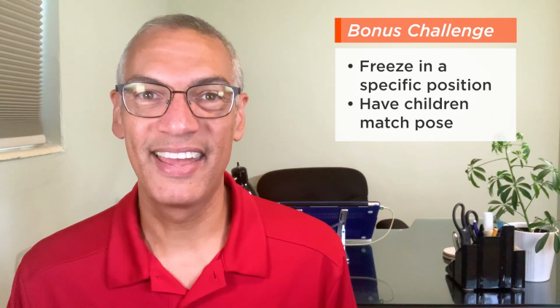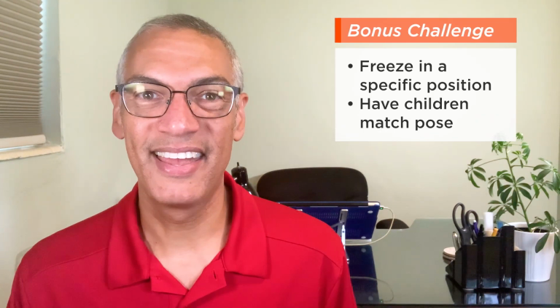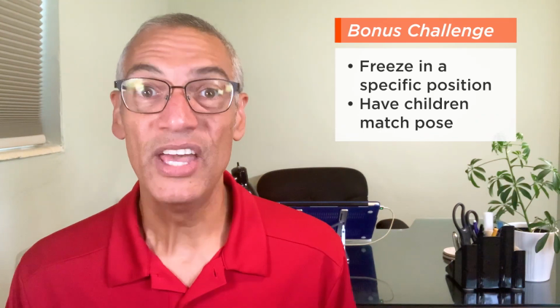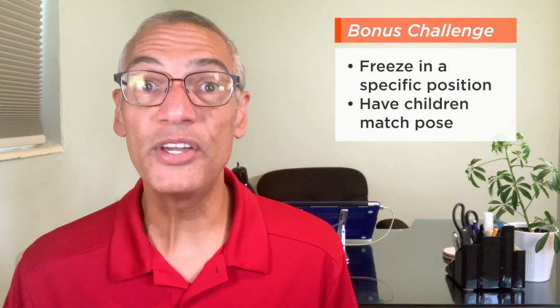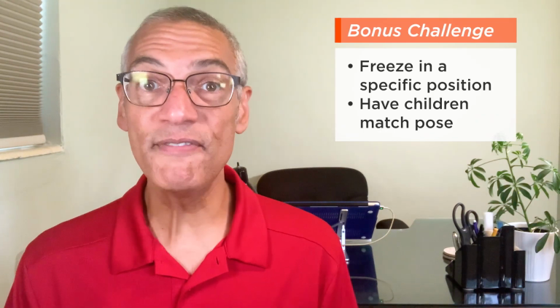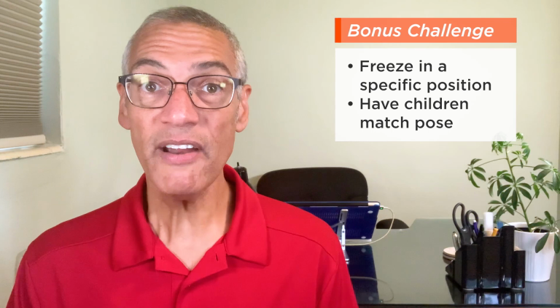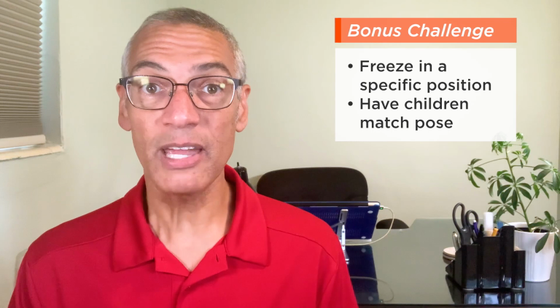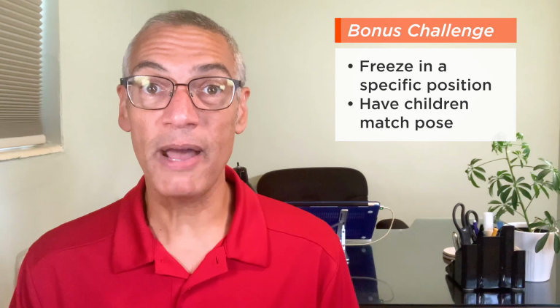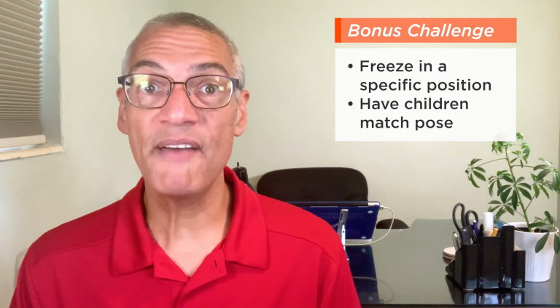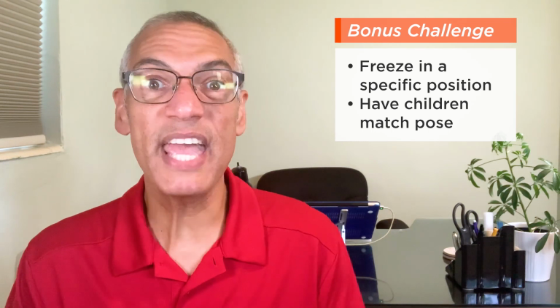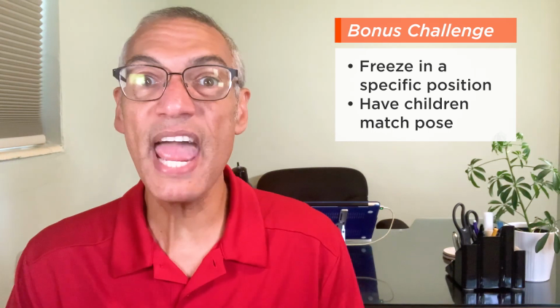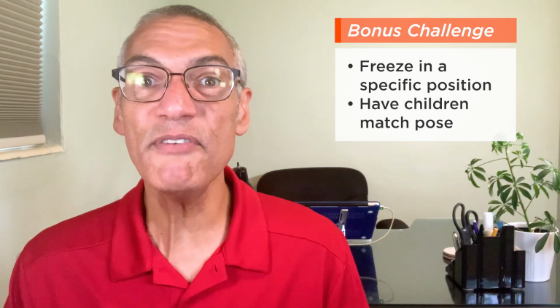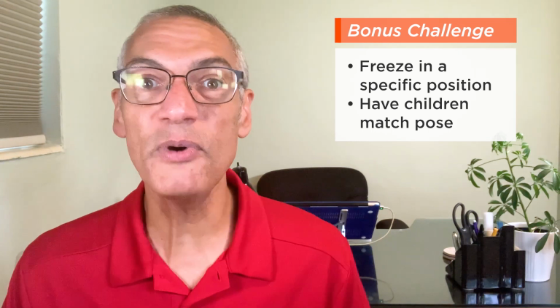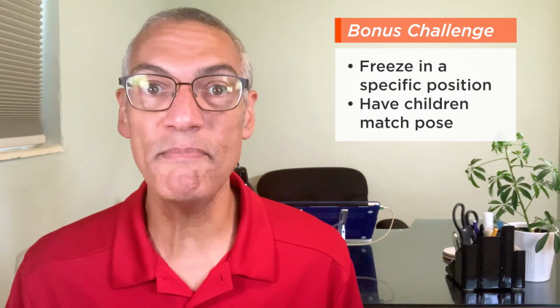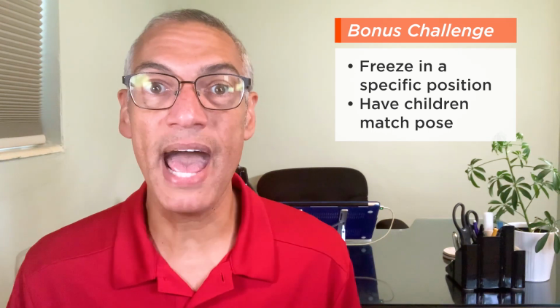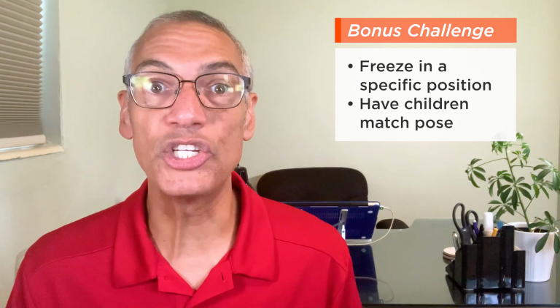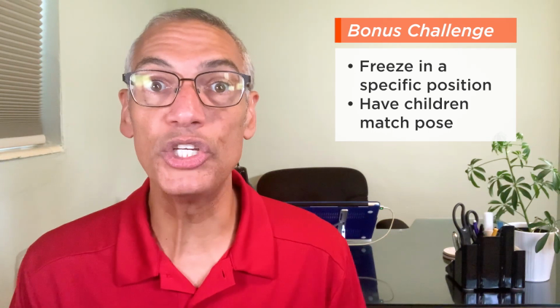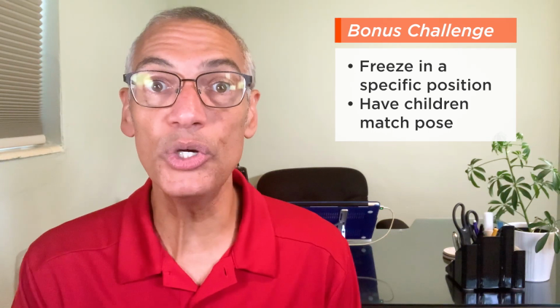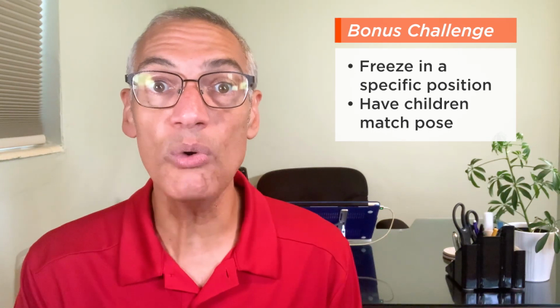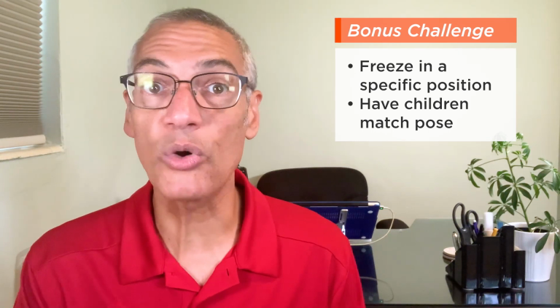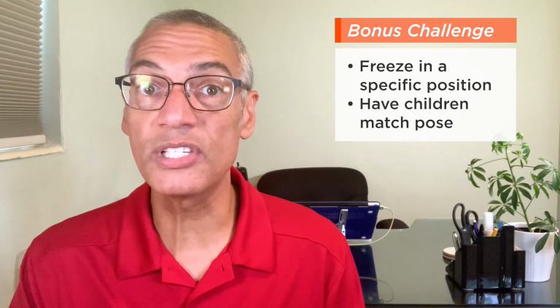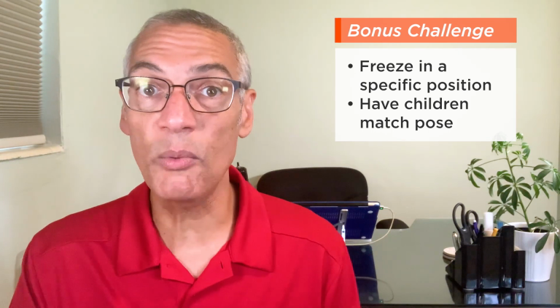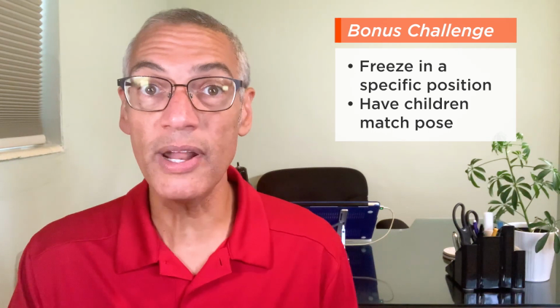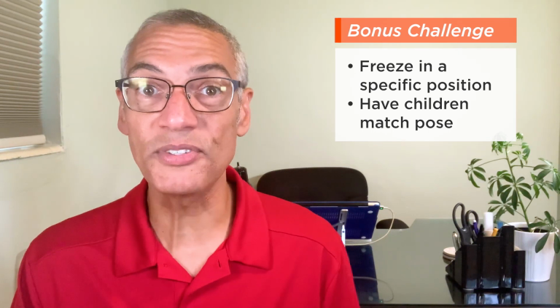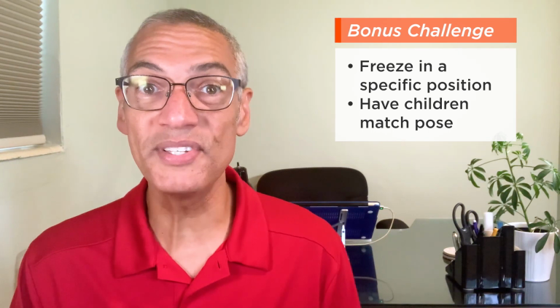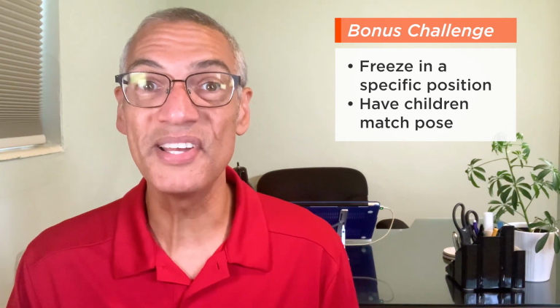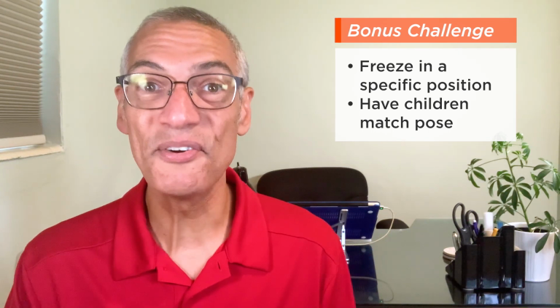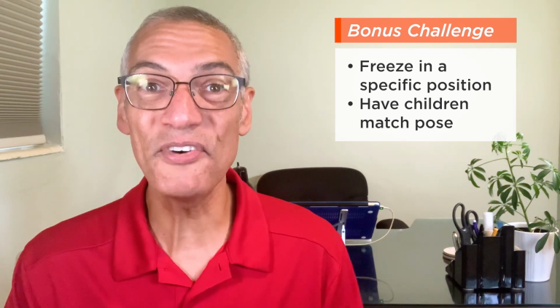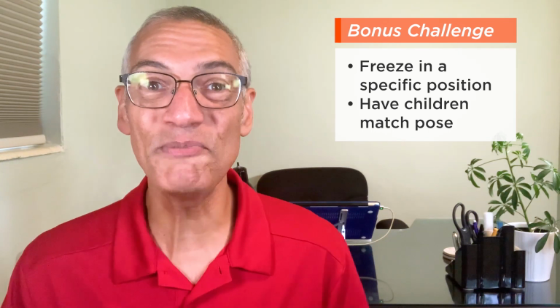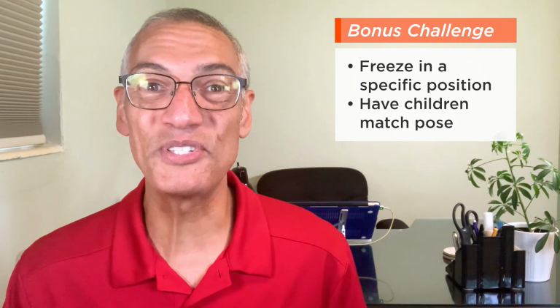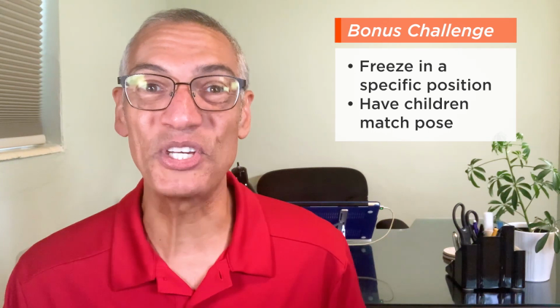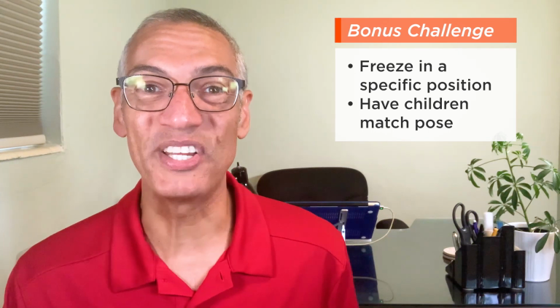You can vary it by having everyone match you or someone else's freeze position.